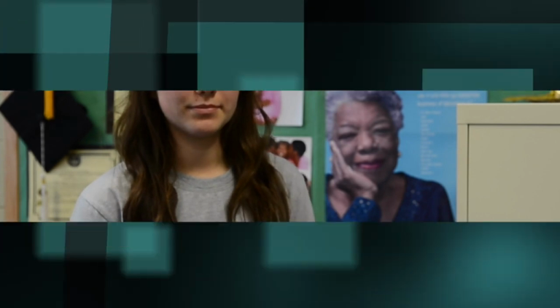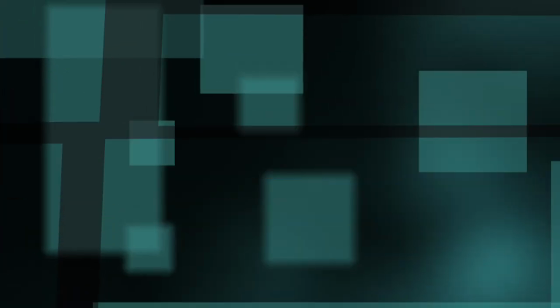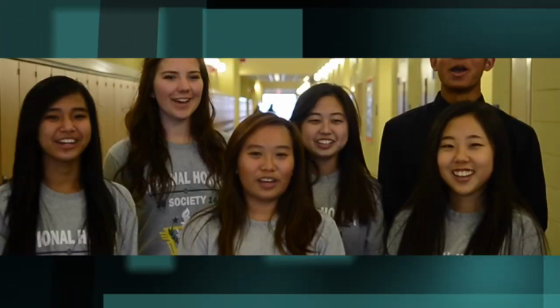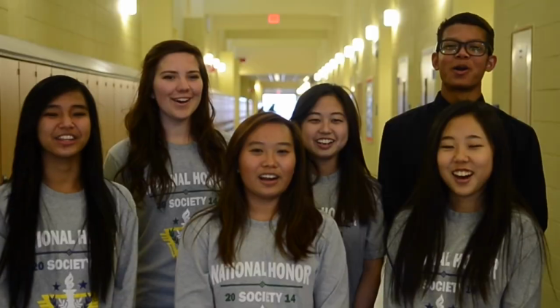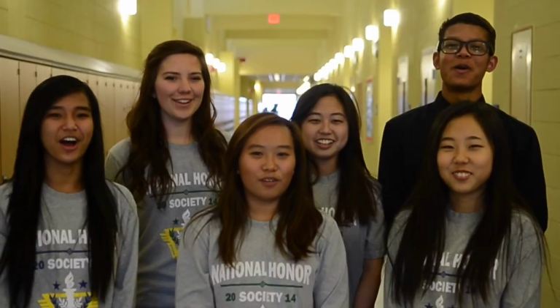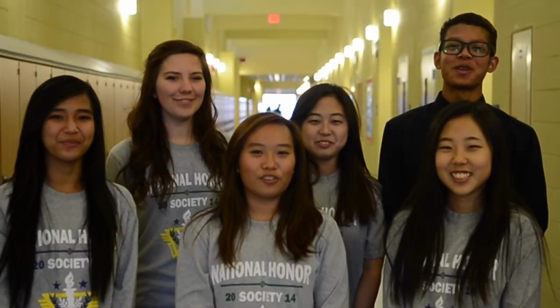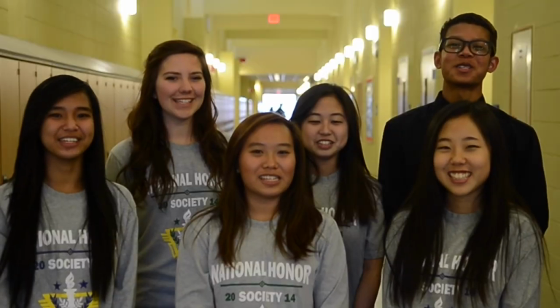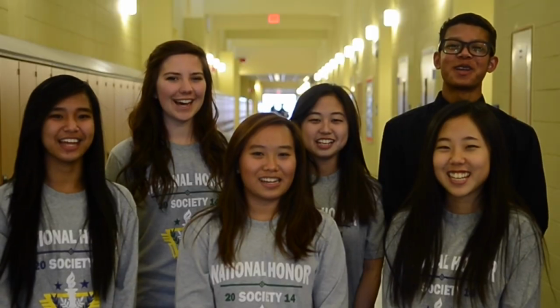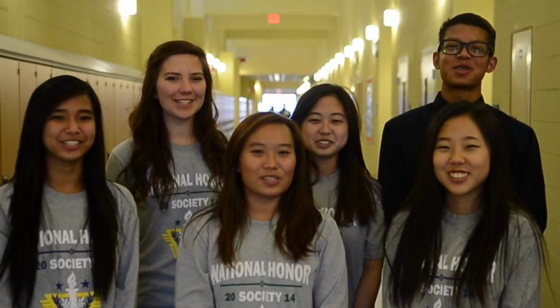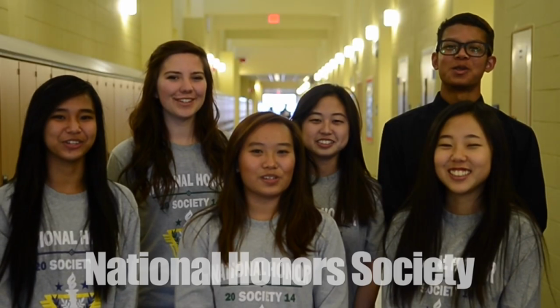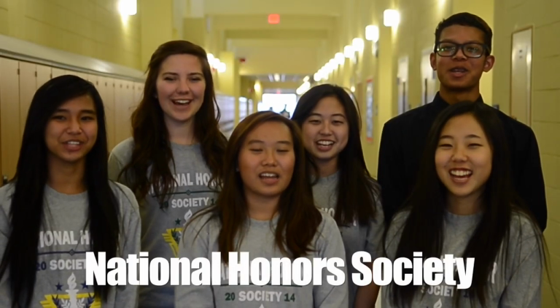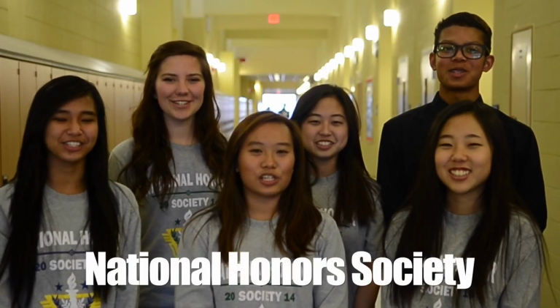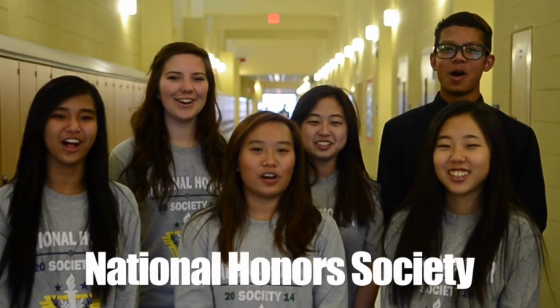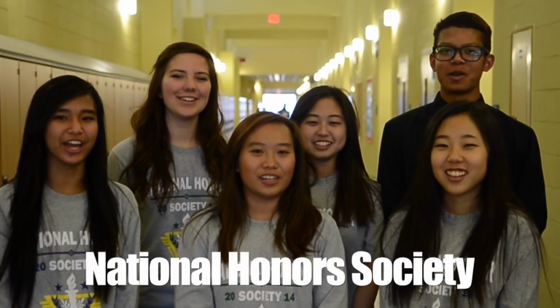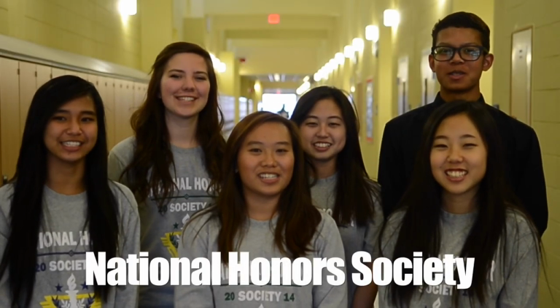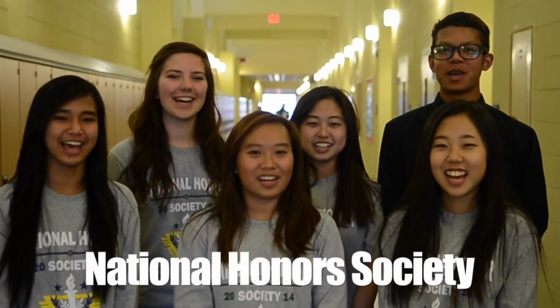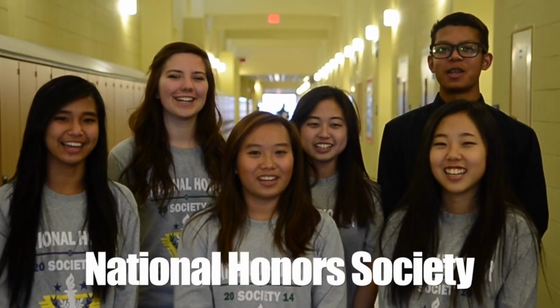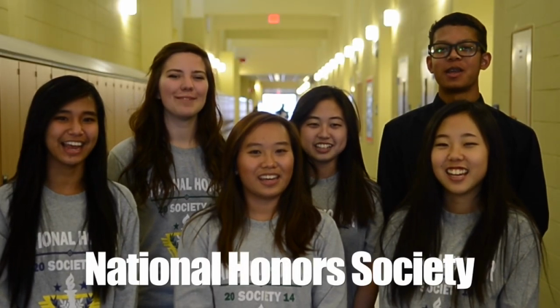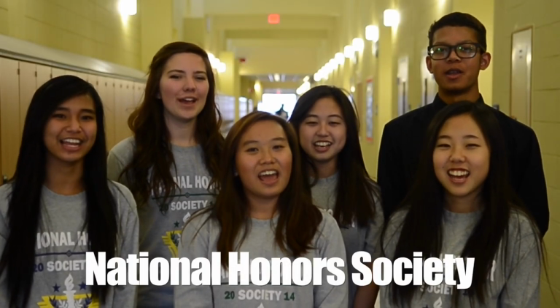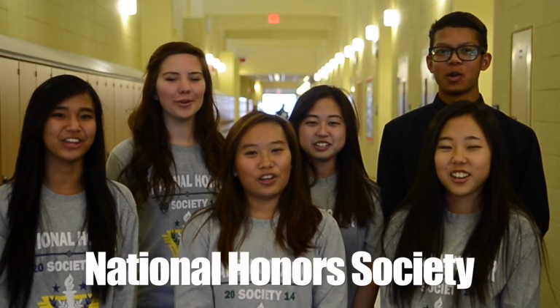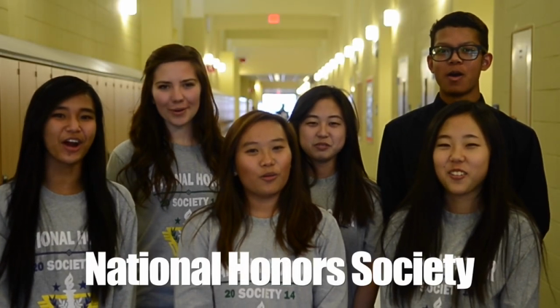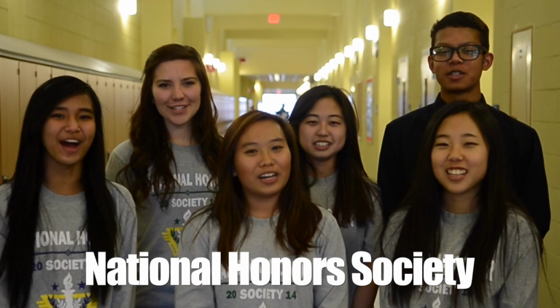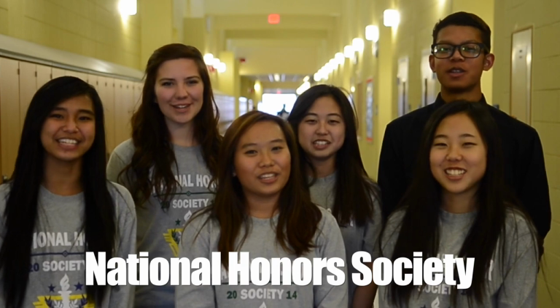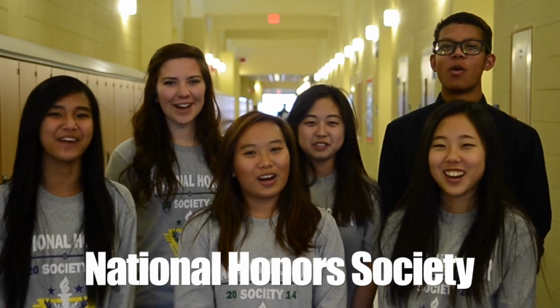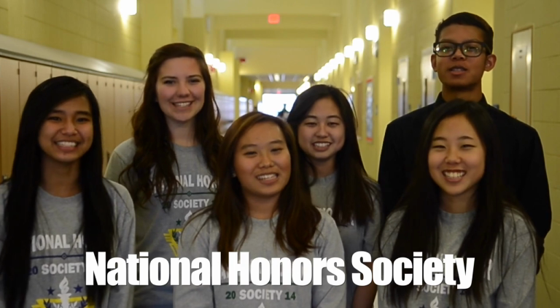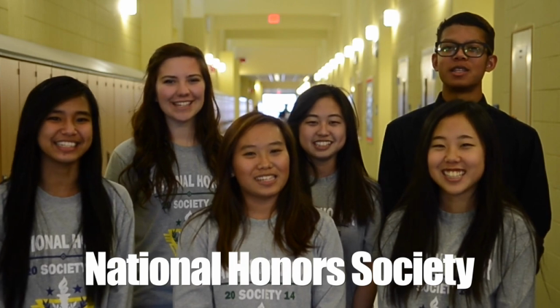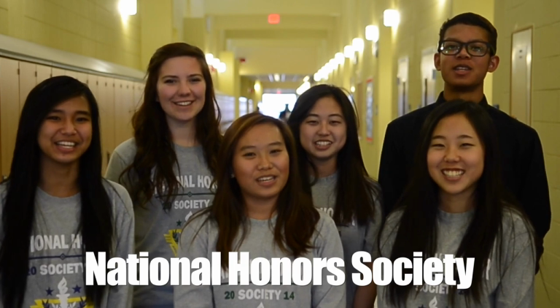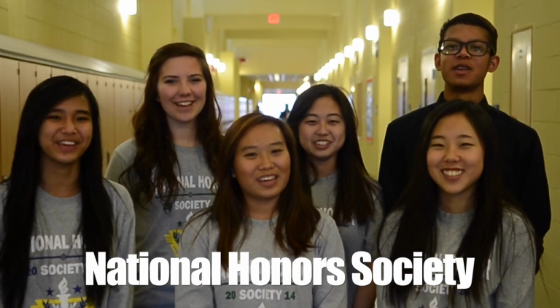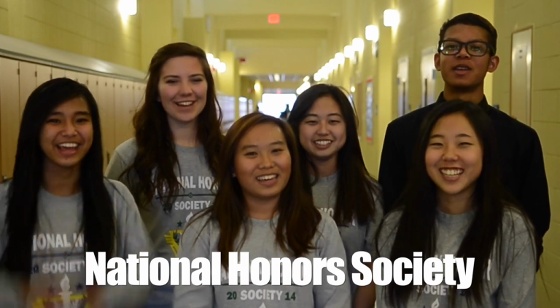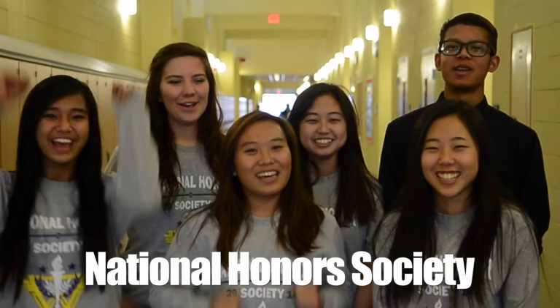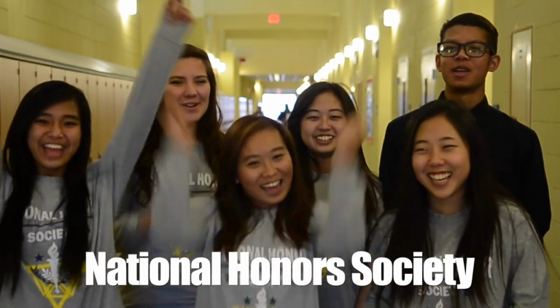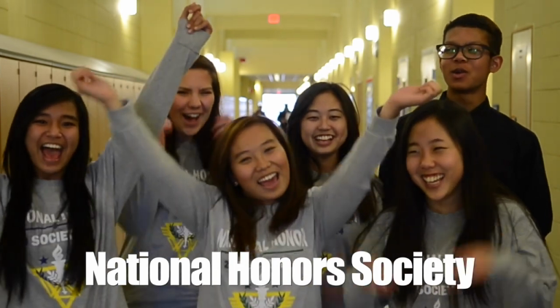We are Humphreys High School's National Honor Society, and you're watching YCTV!